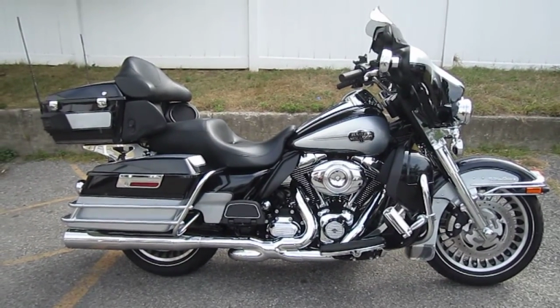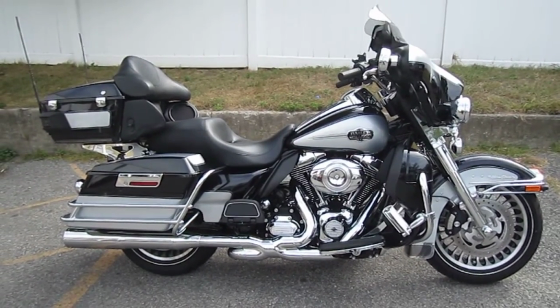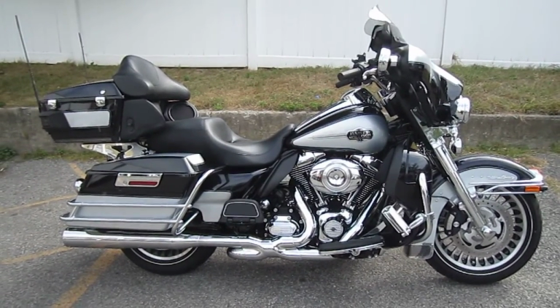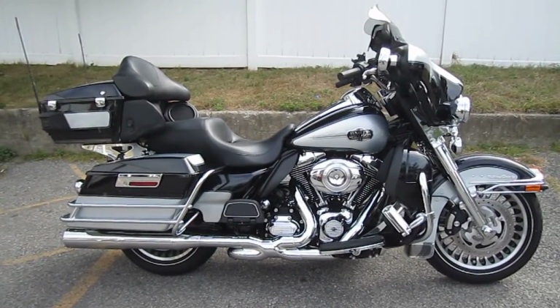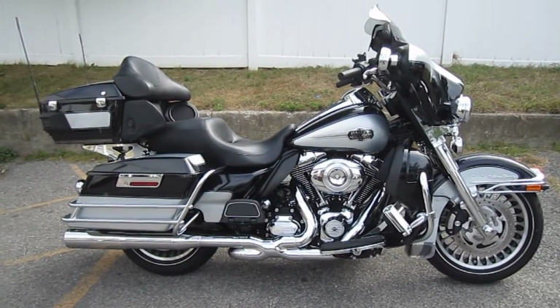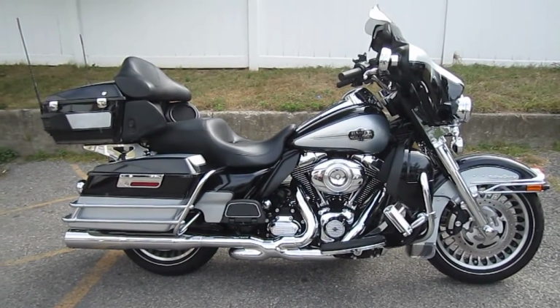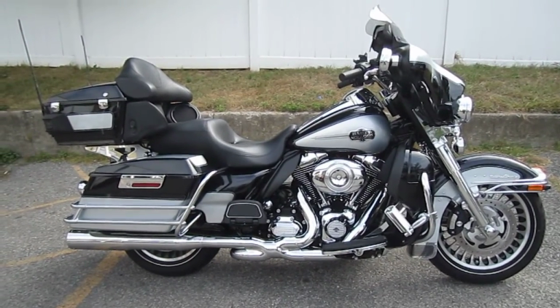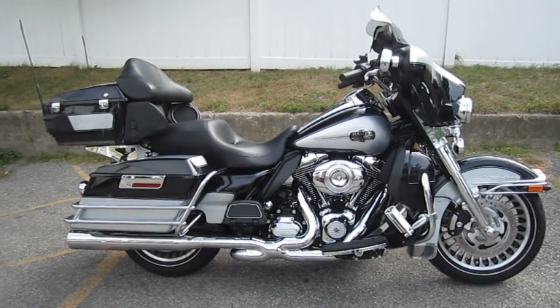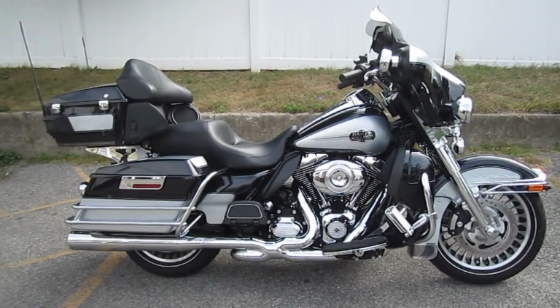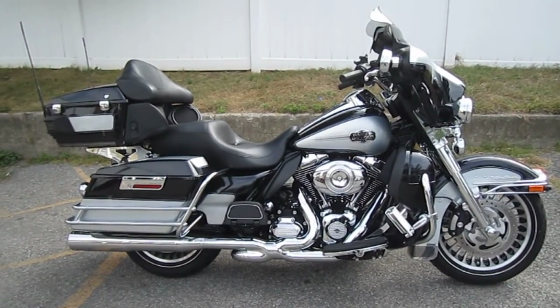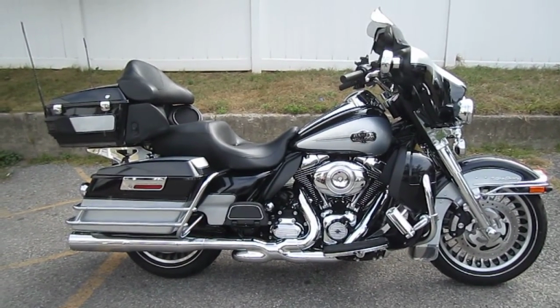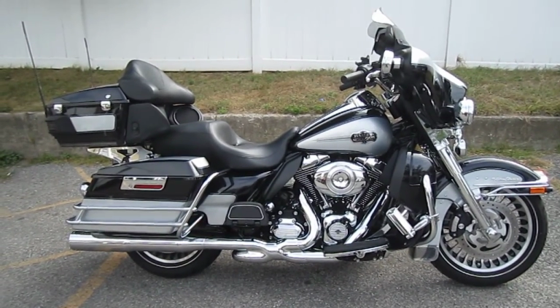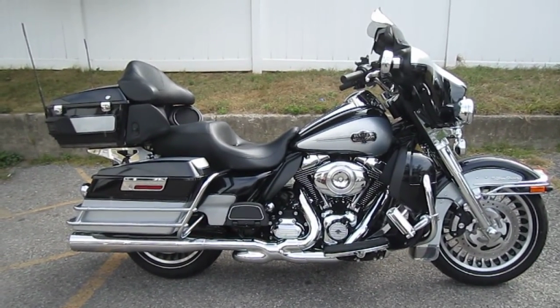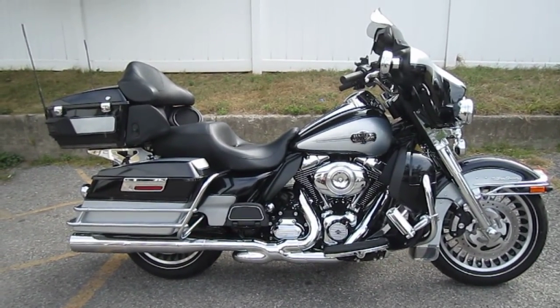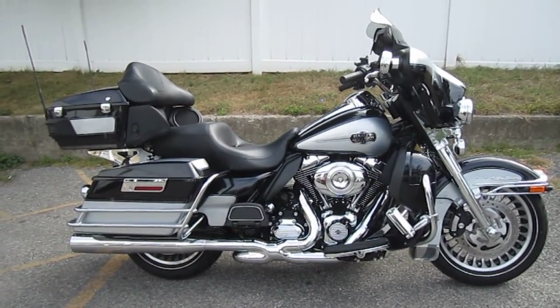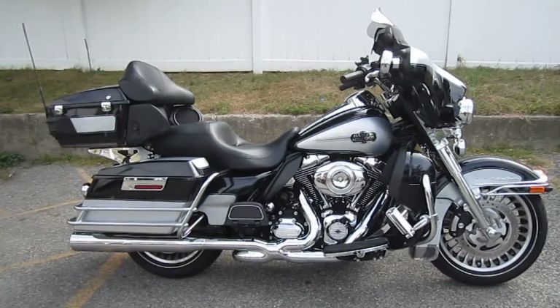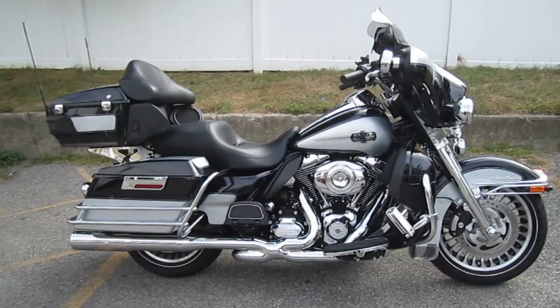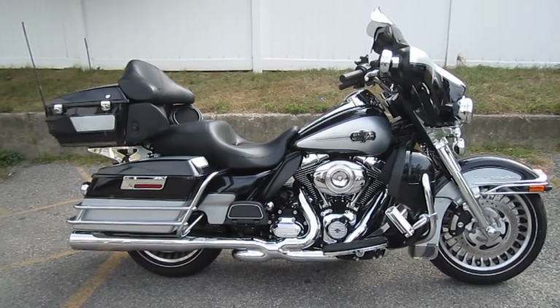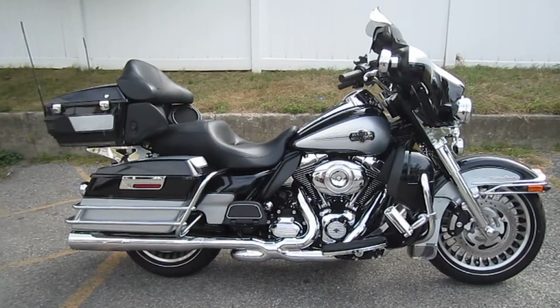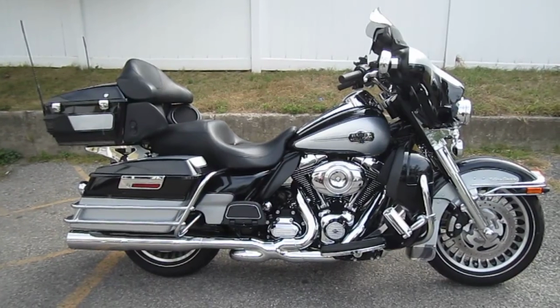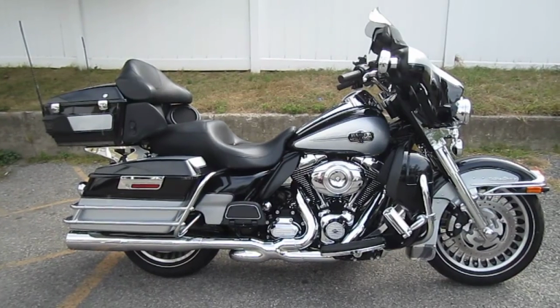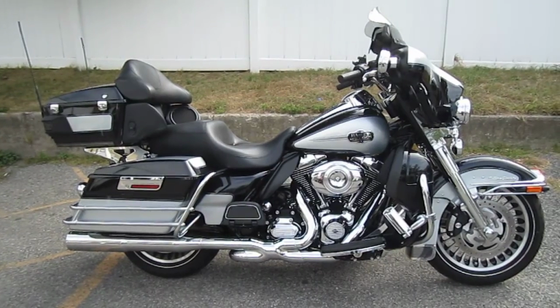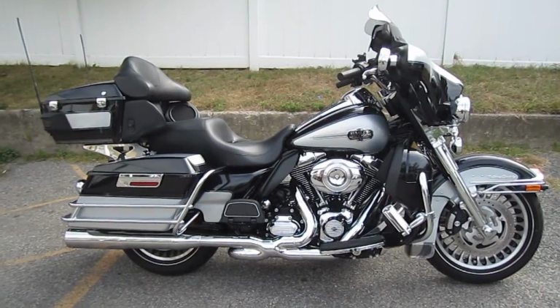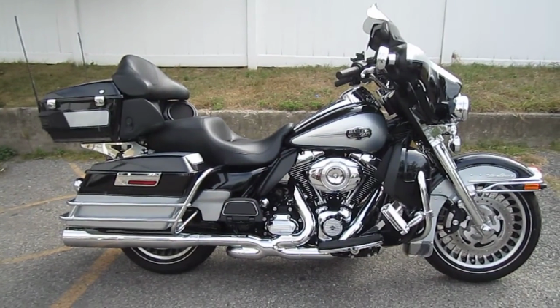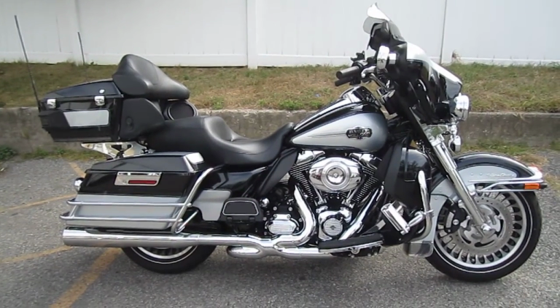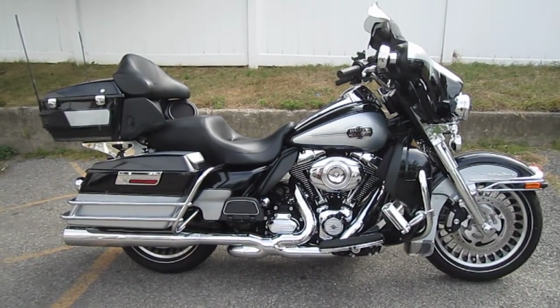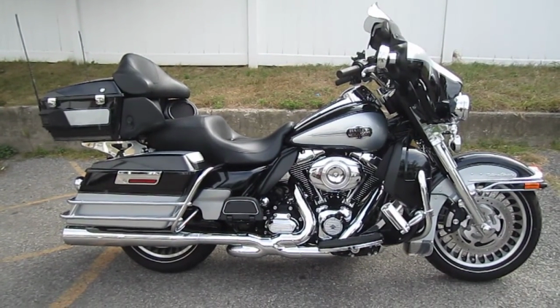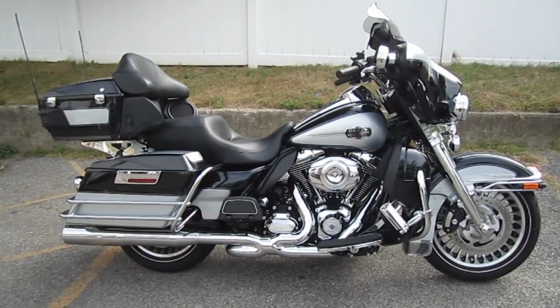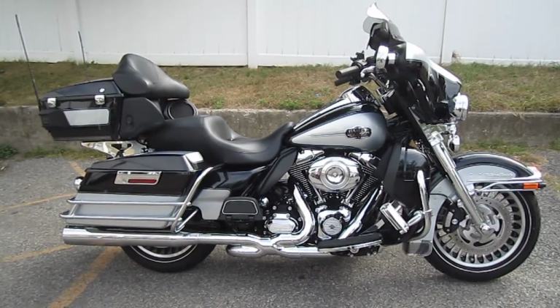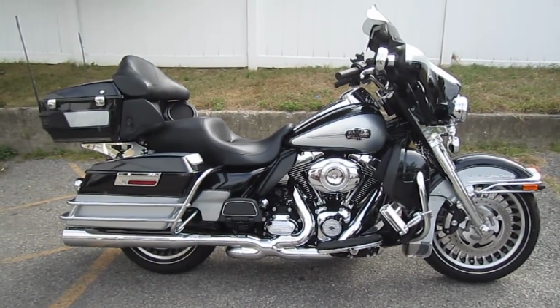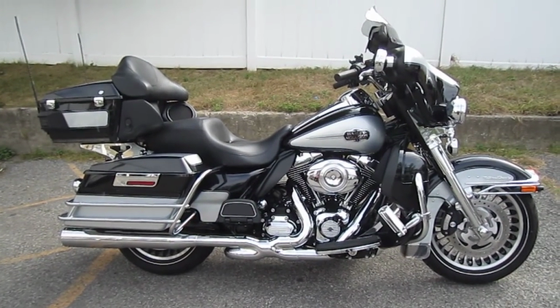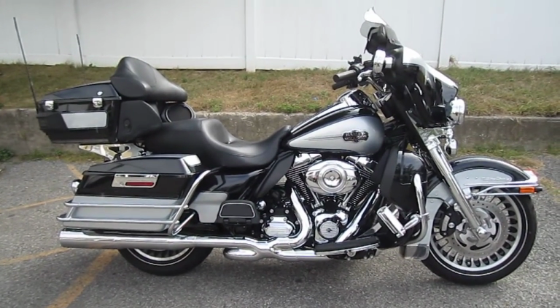Stock number U-1157. Mileage is only 5,229 miles.